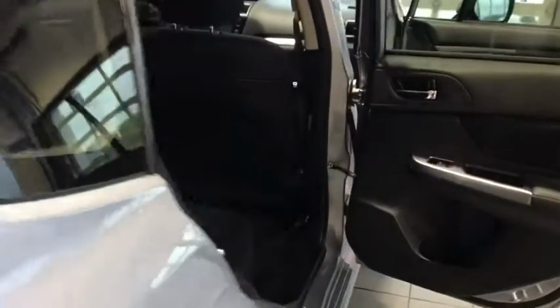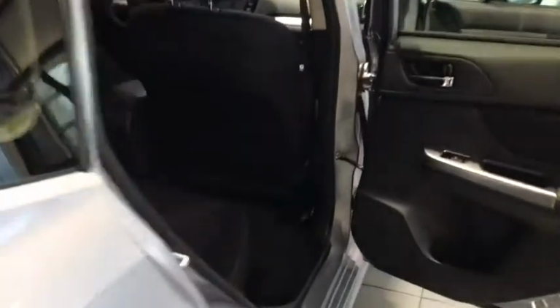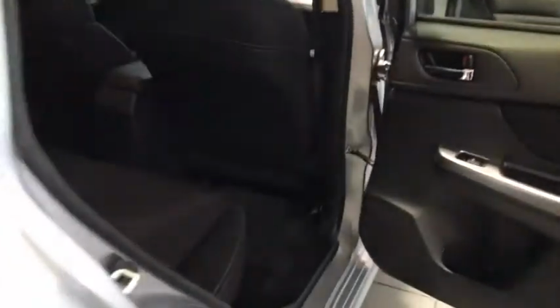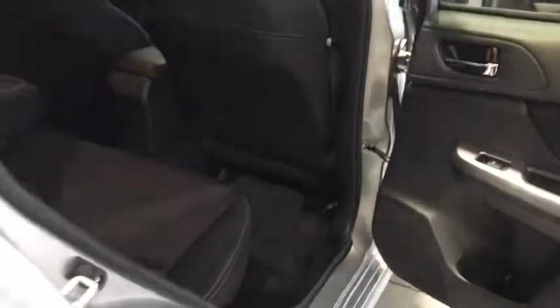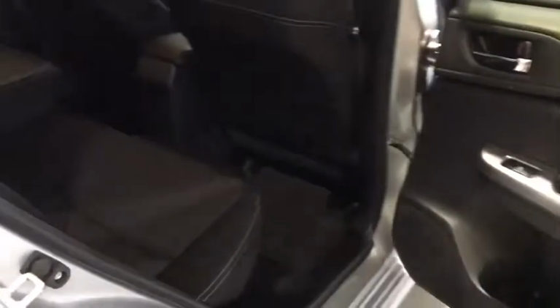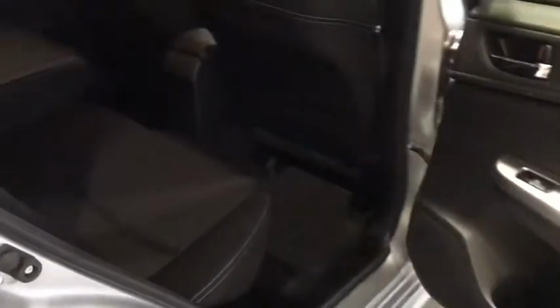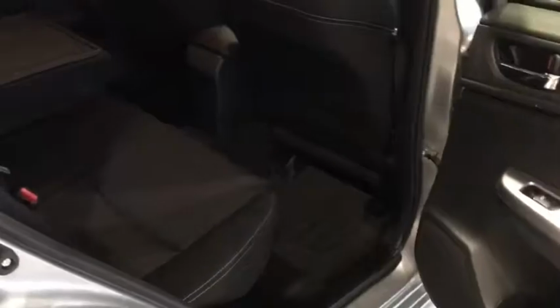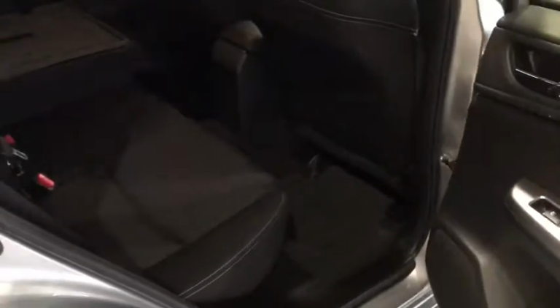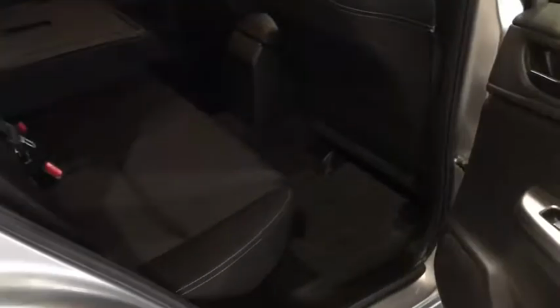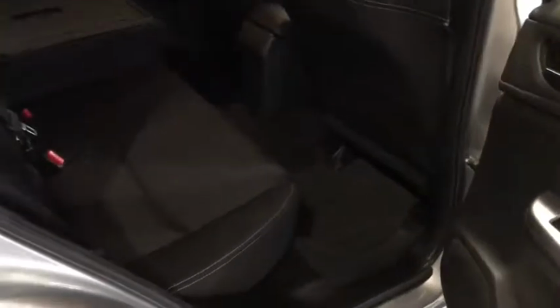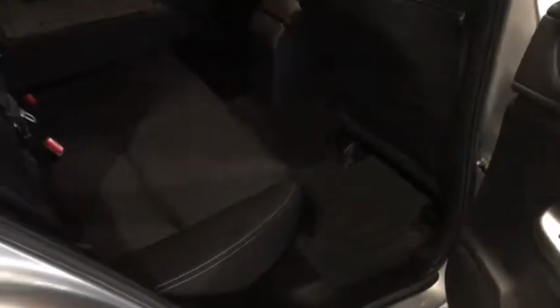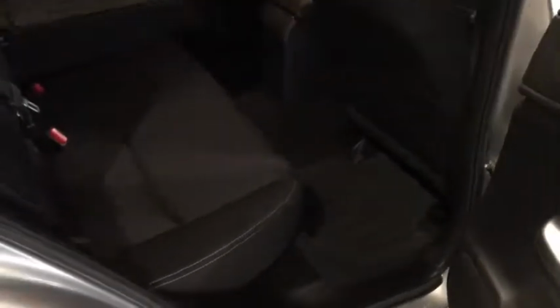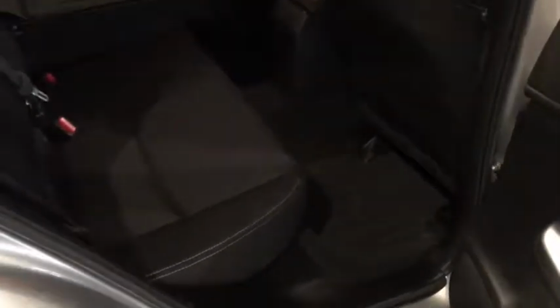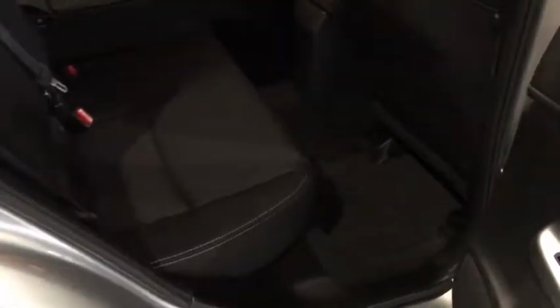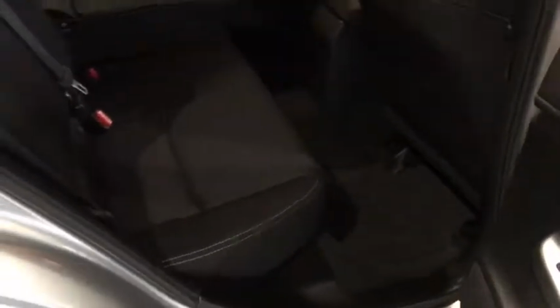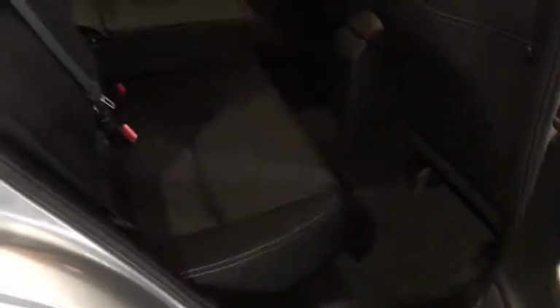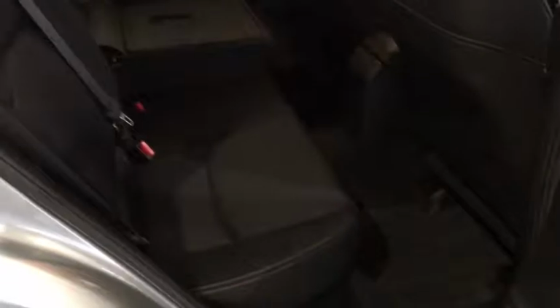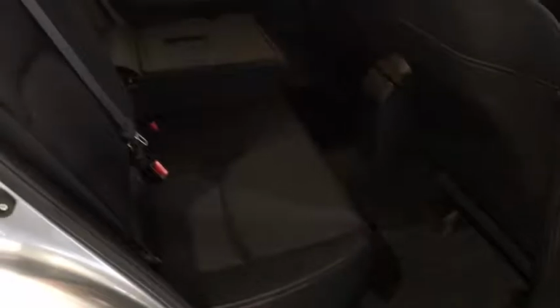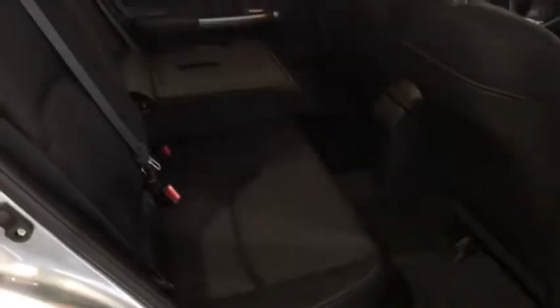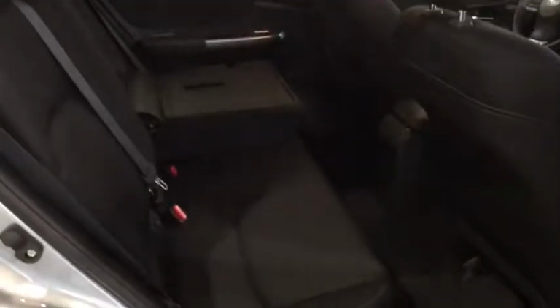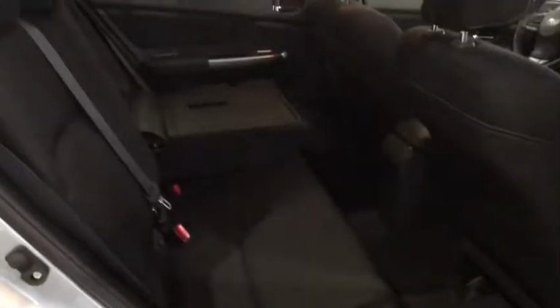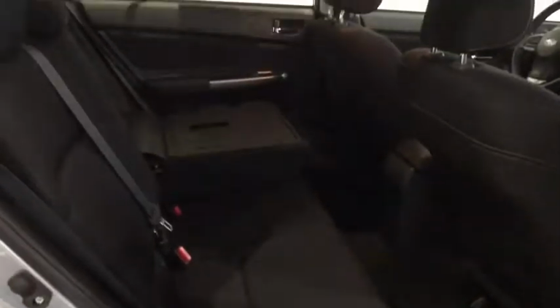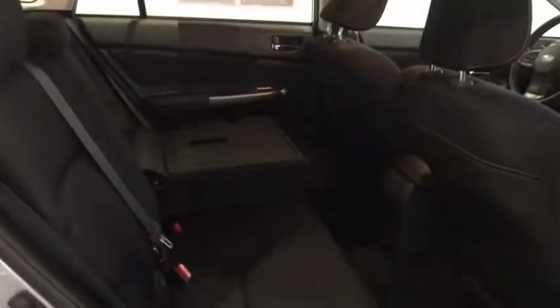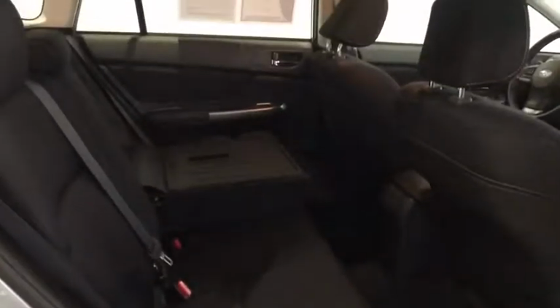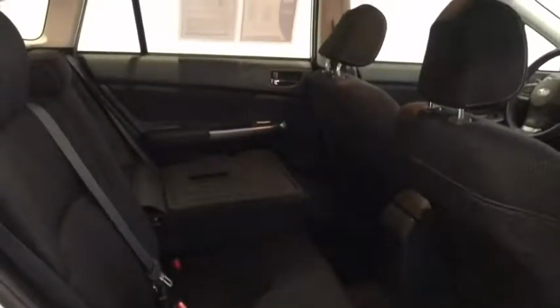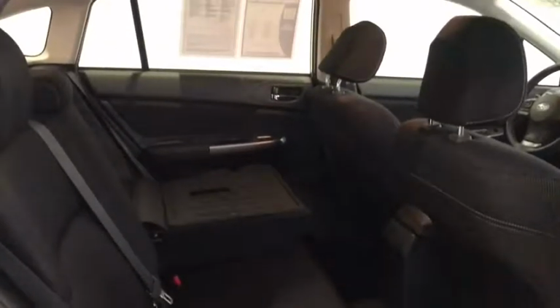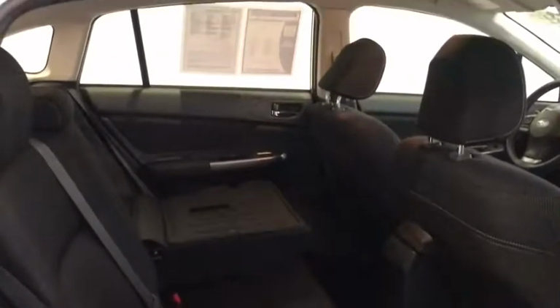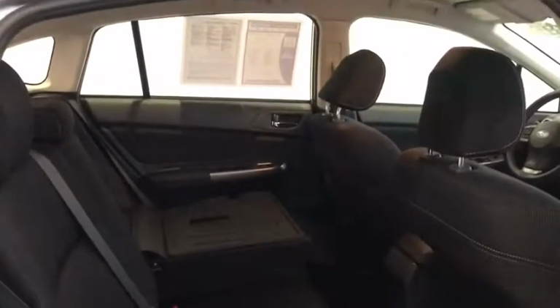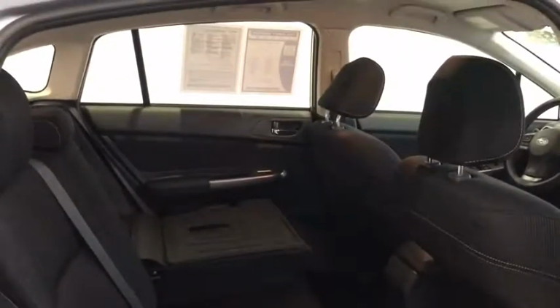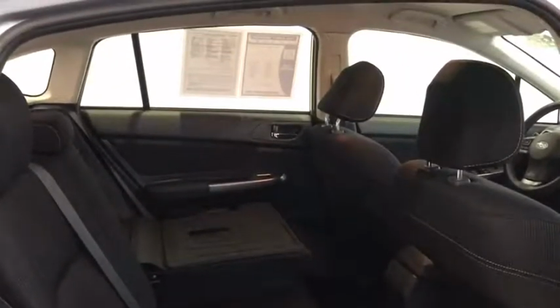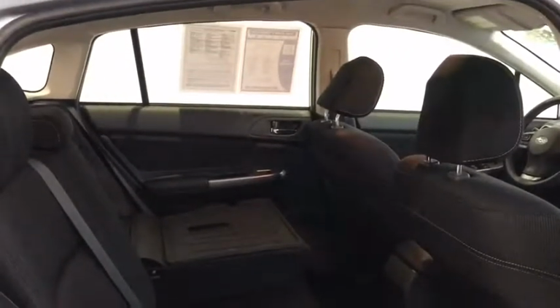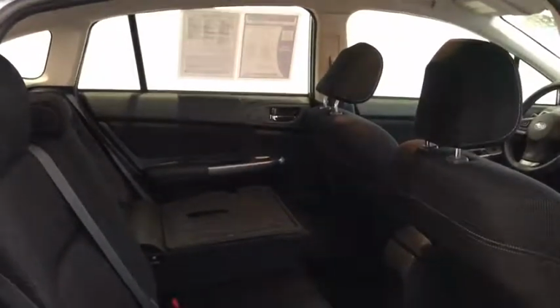Coming along here, we have a nice deep interior for you, a really deep footwell for your rear passengers.